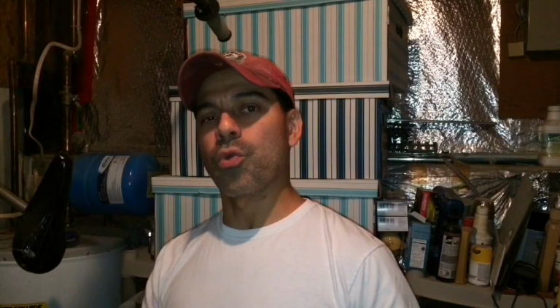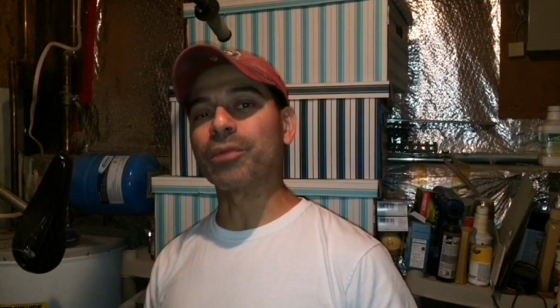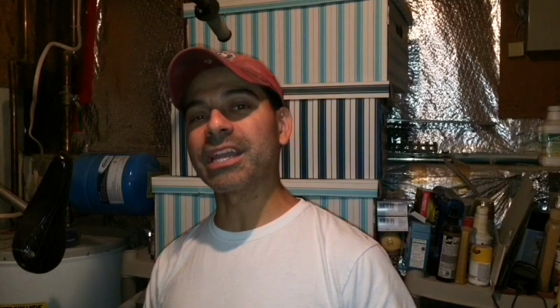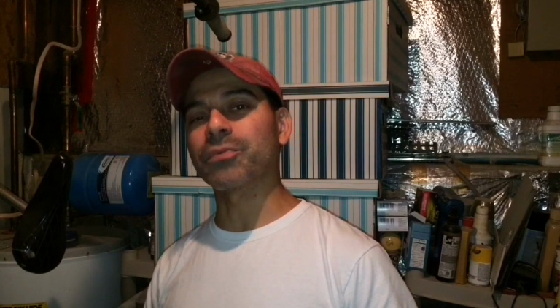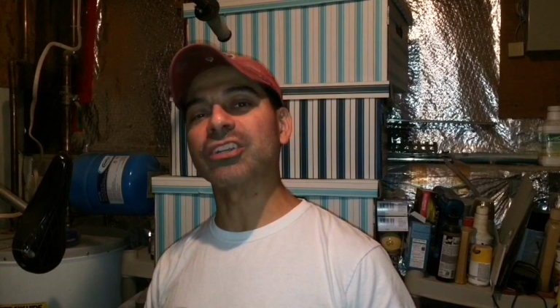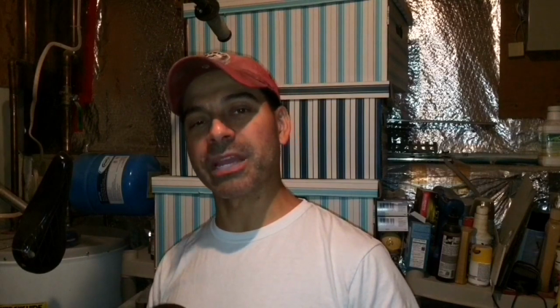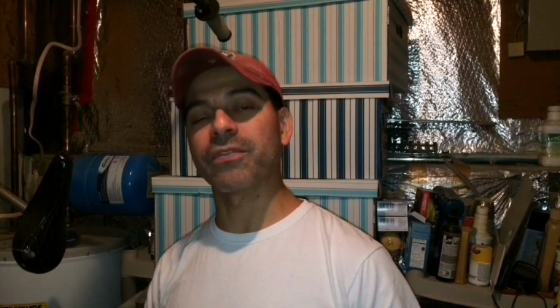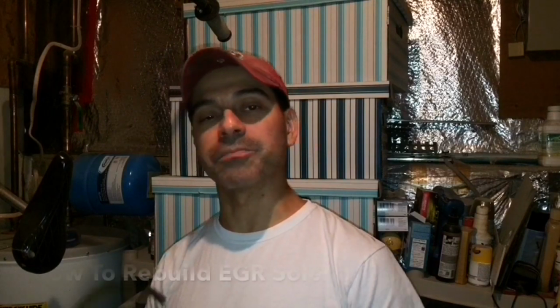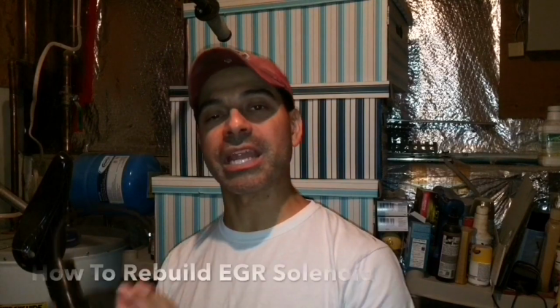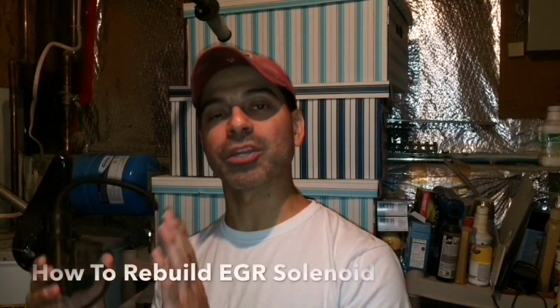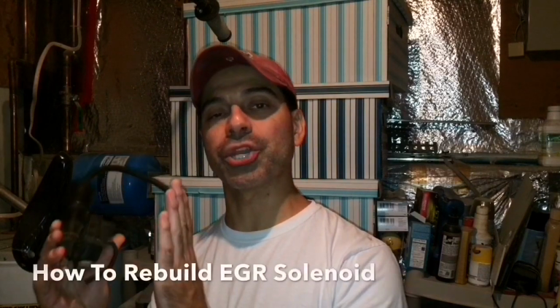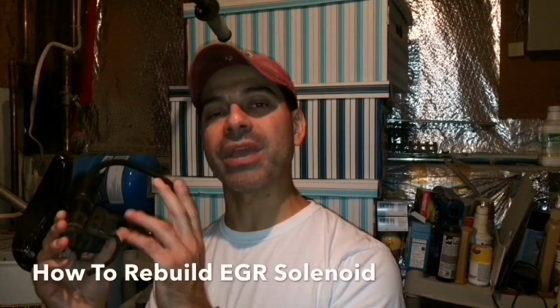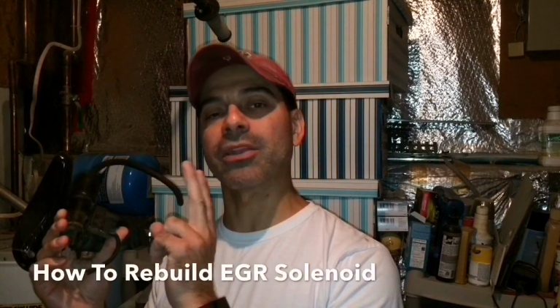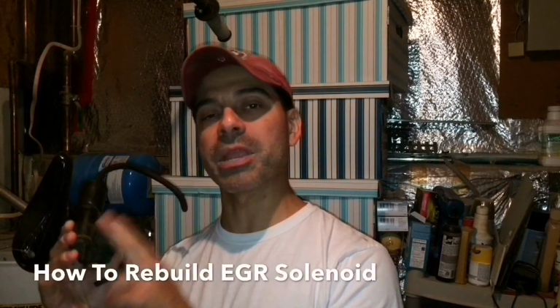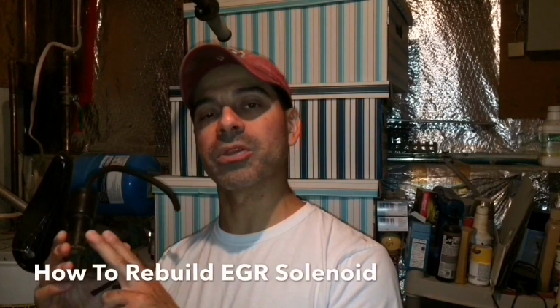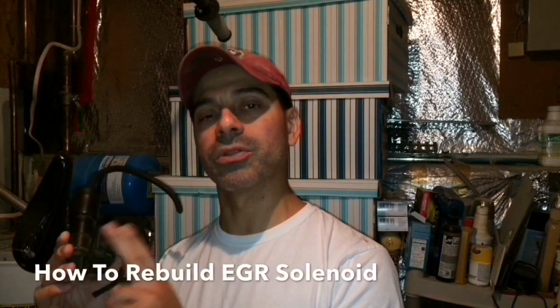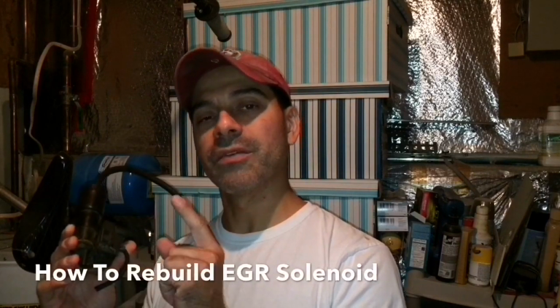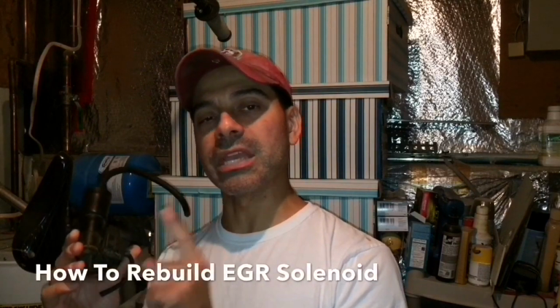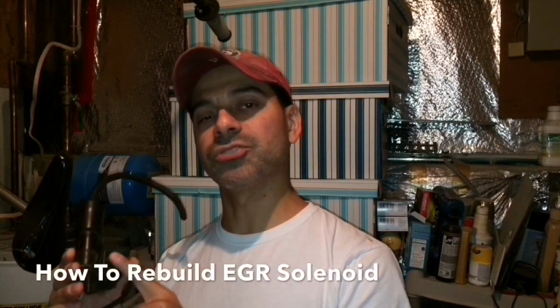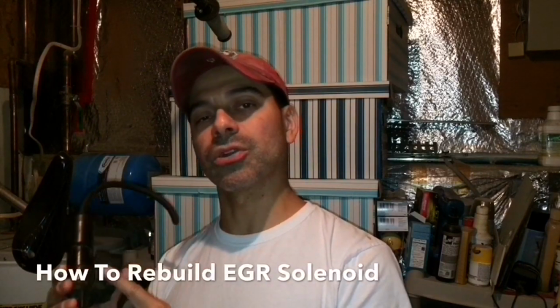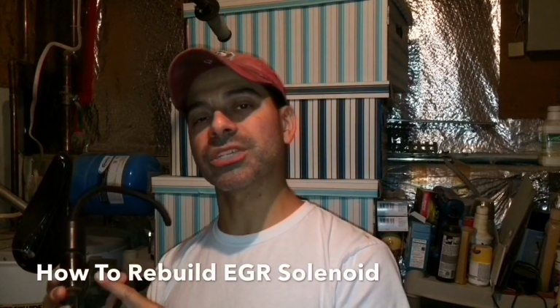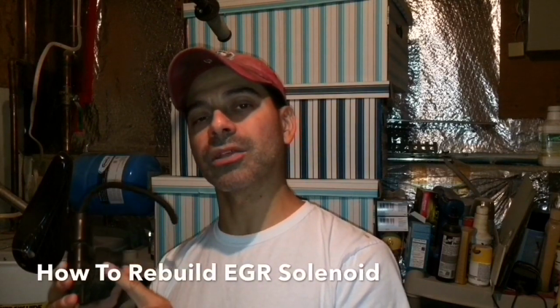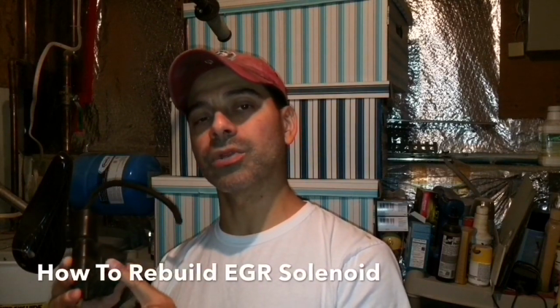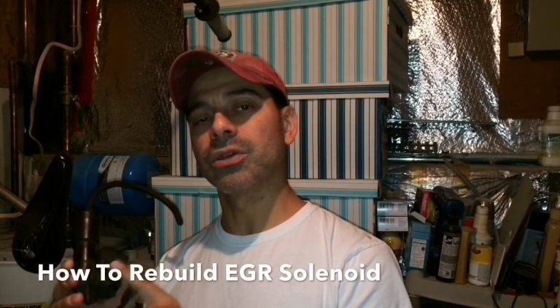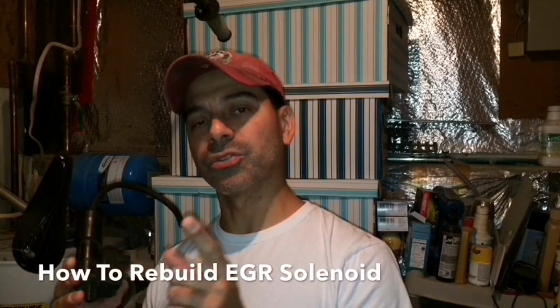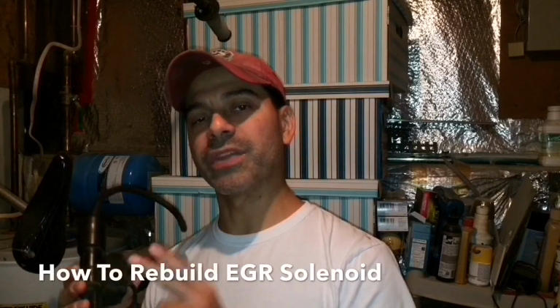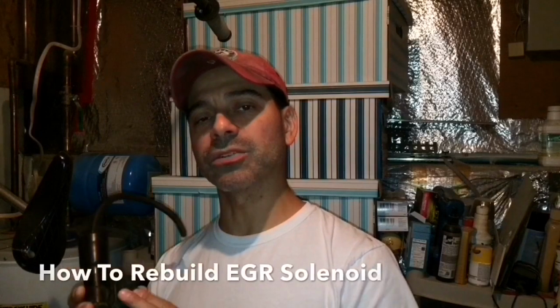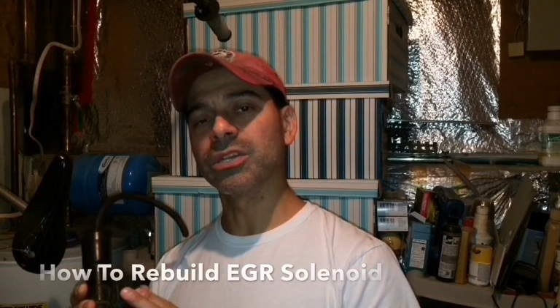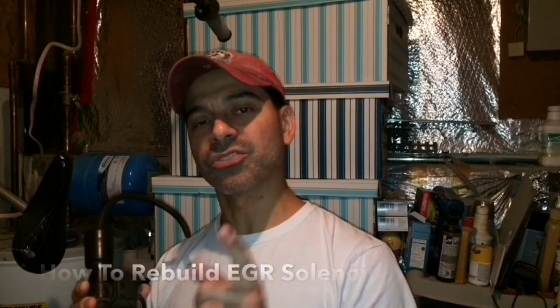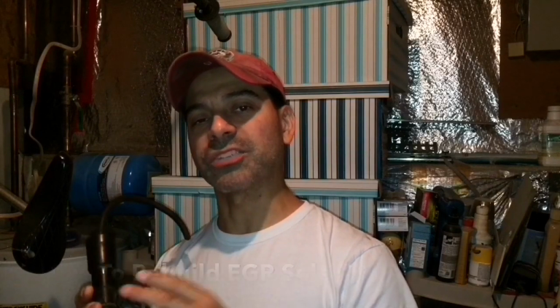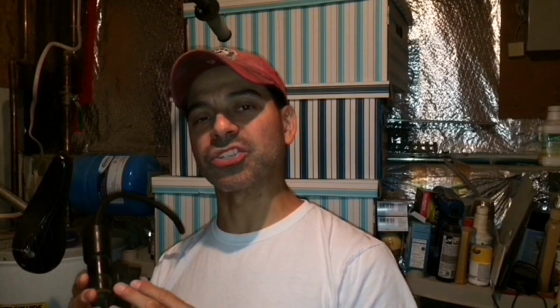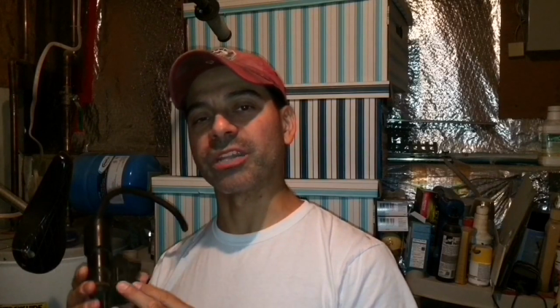Welcome to Andy's Garage. I'm Andy Phillips. Today I'm going to show you how to rebuild the EGR solenoid on your vehicle. So let's get started.